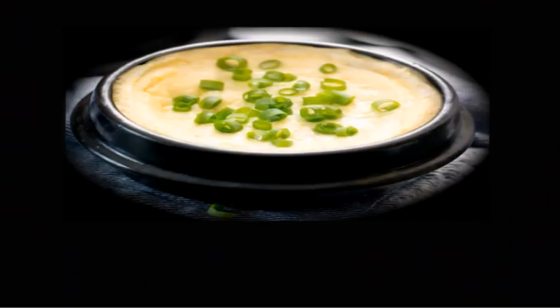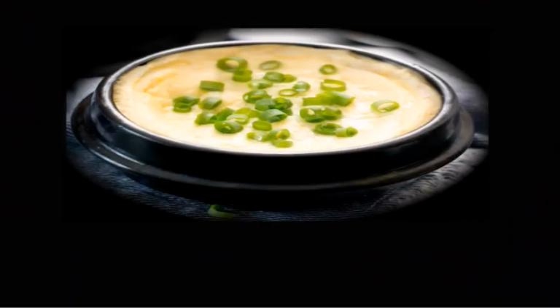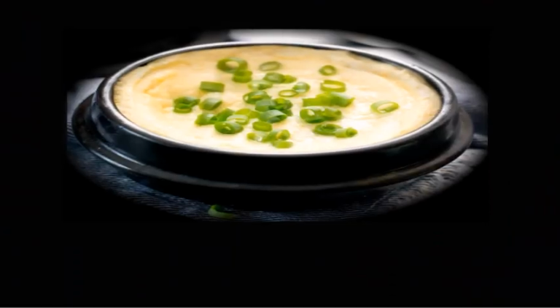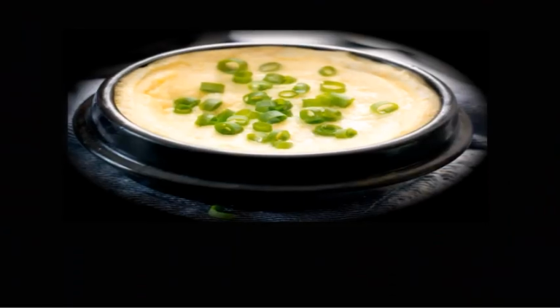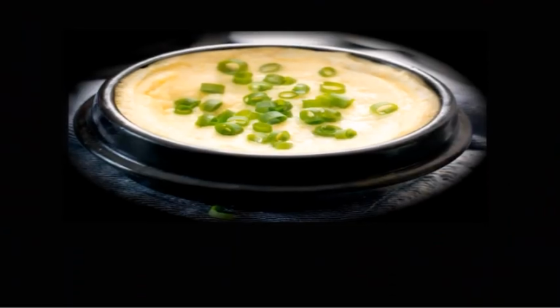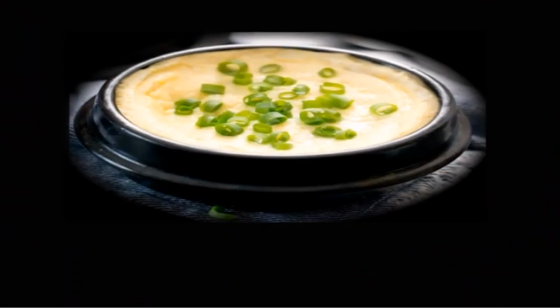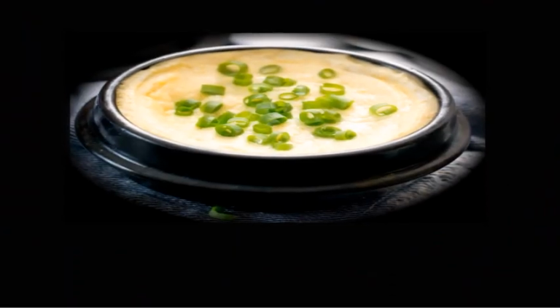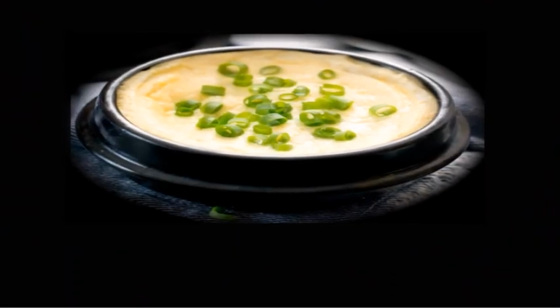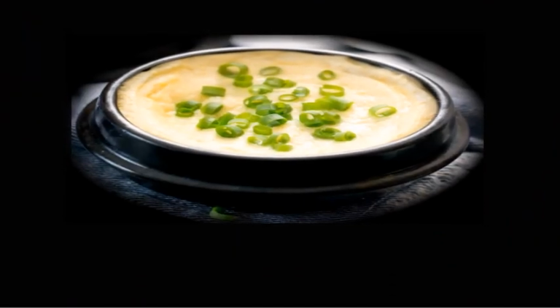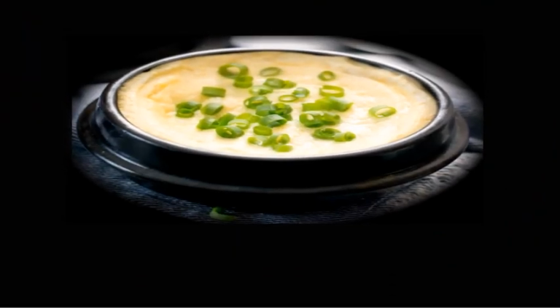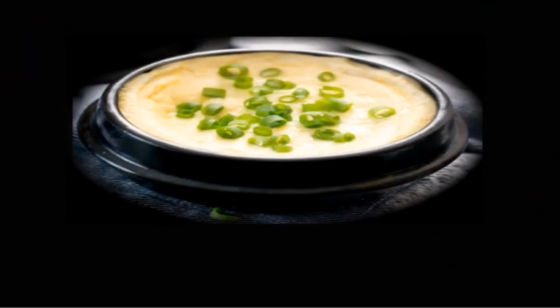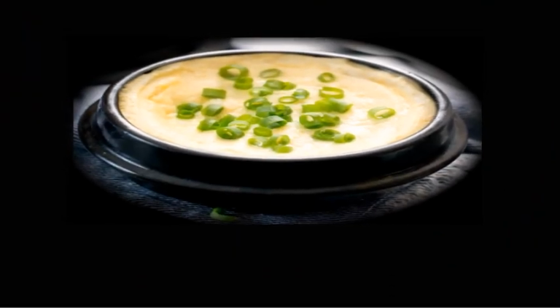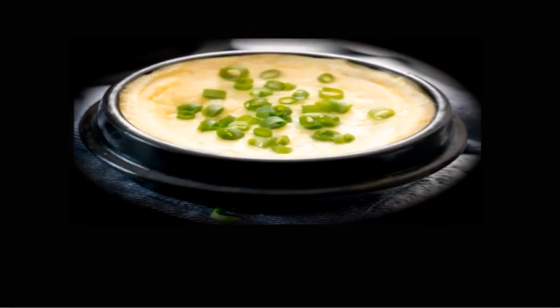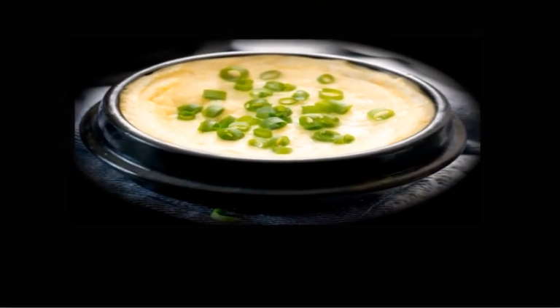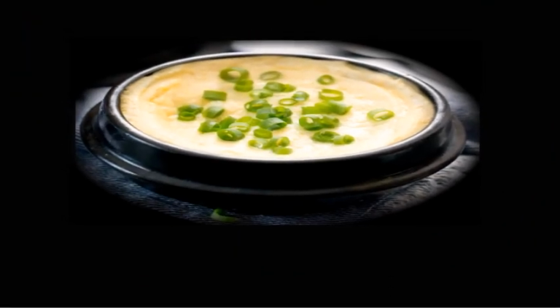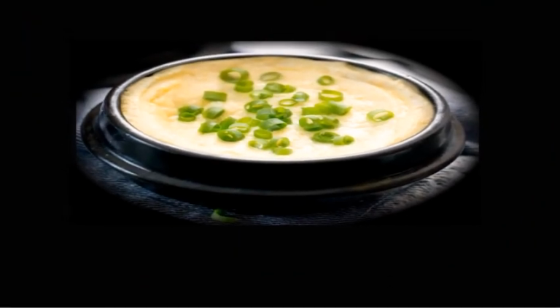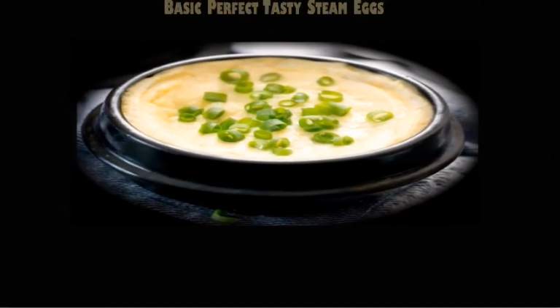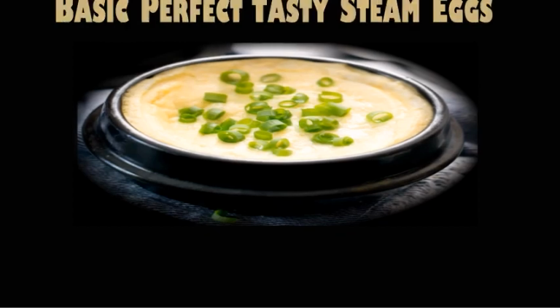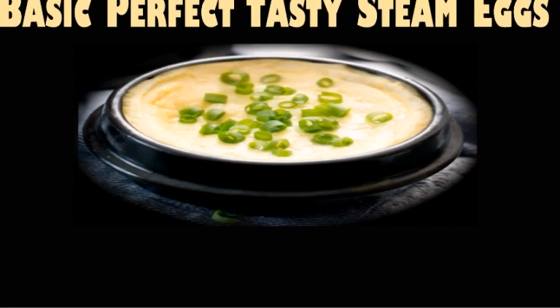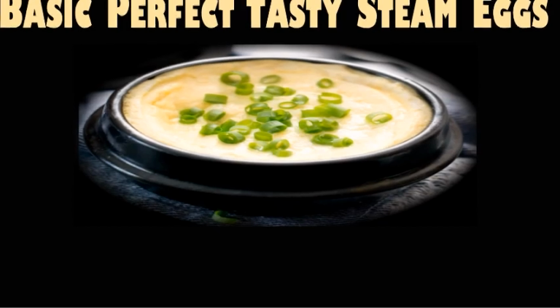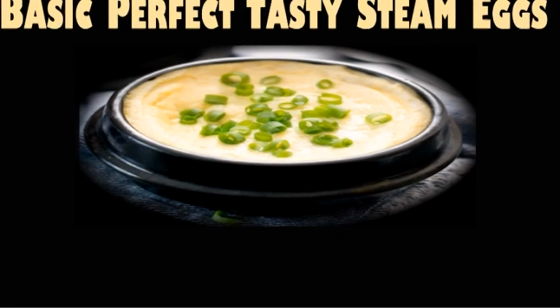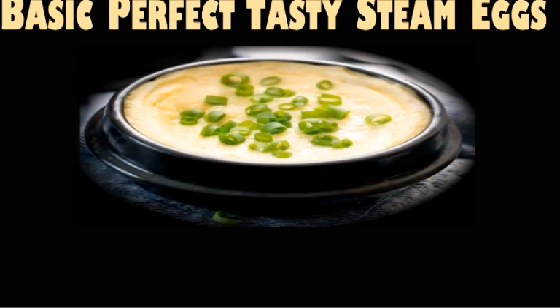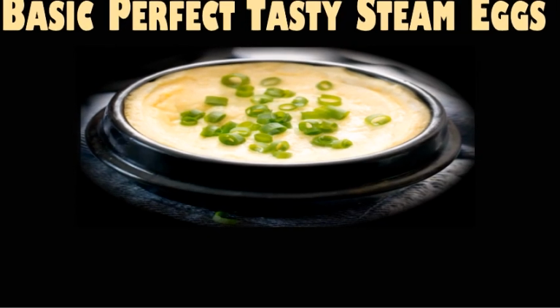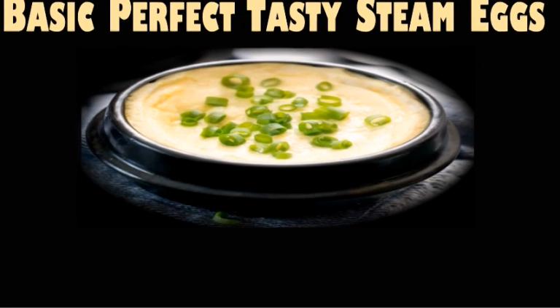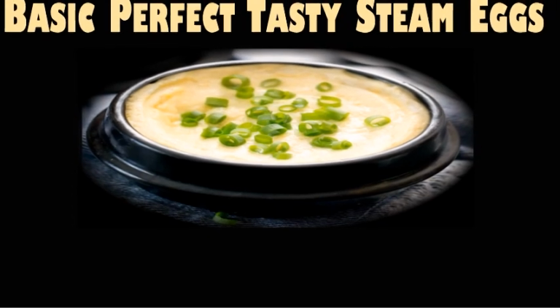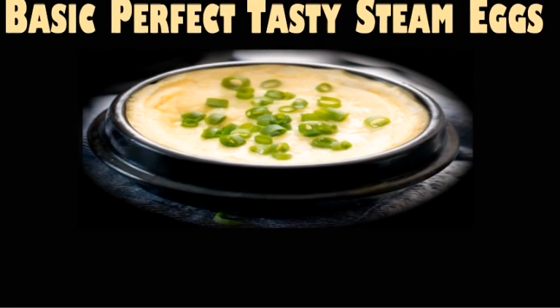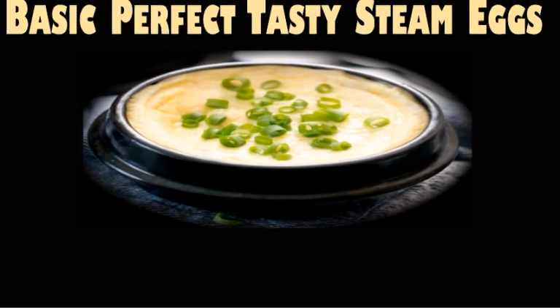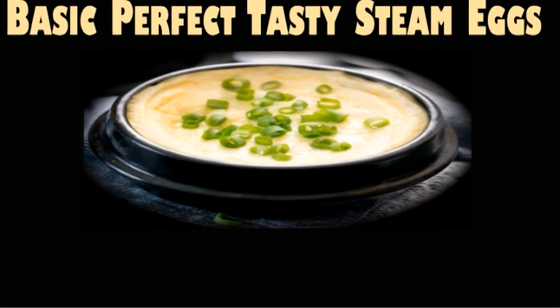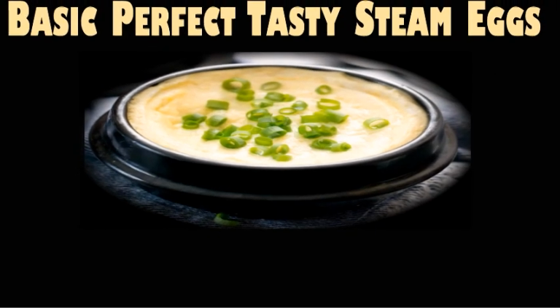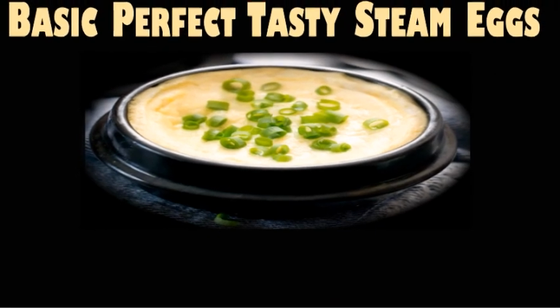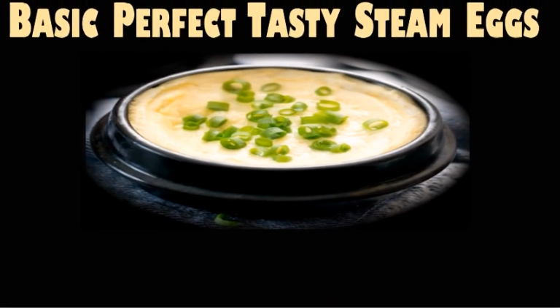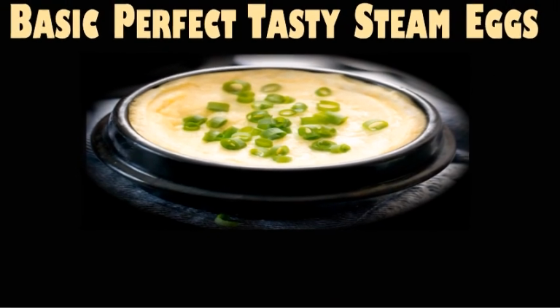Let us show you how to steam eggs in 10 minutes. It is the basic, perfect tasty steamed eggs method. Let's do it!